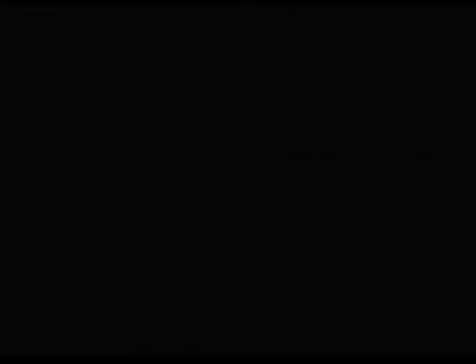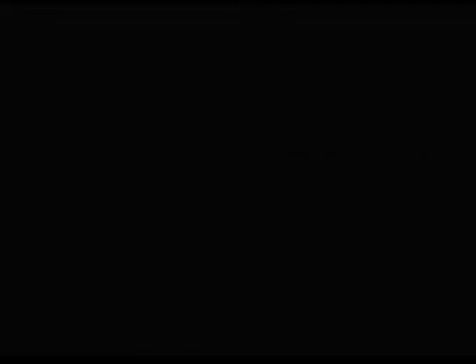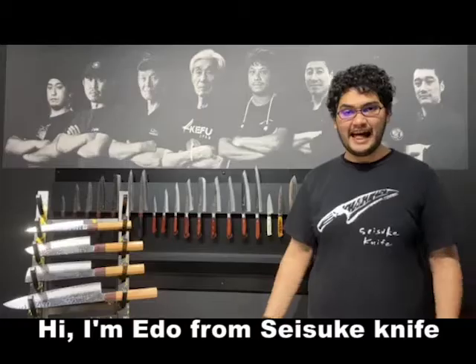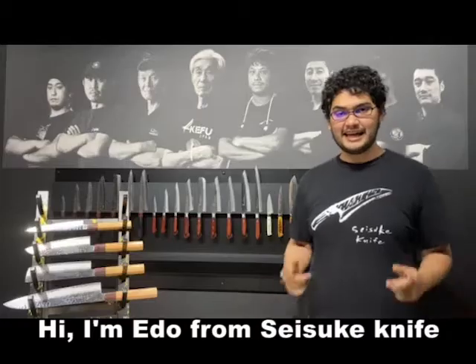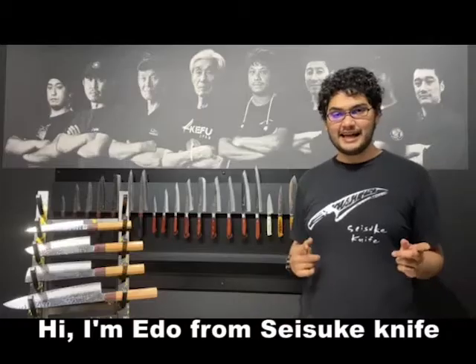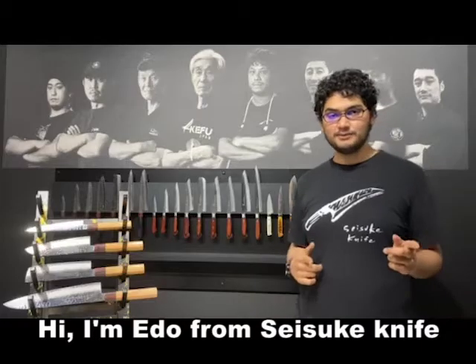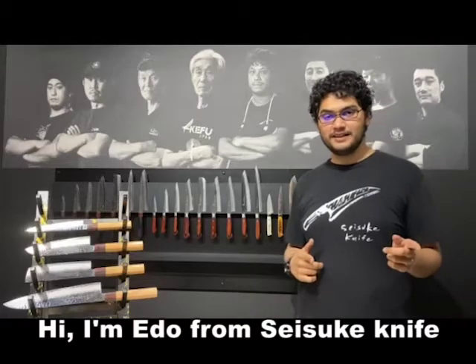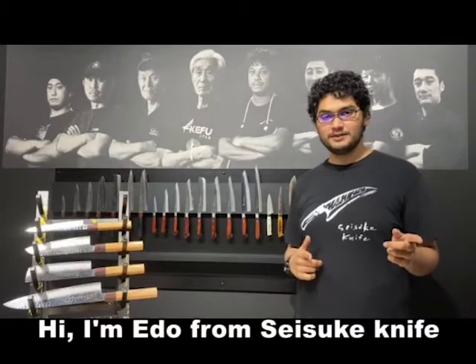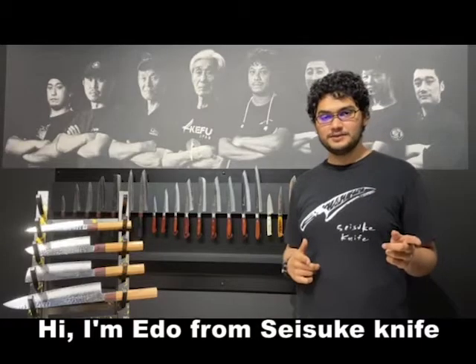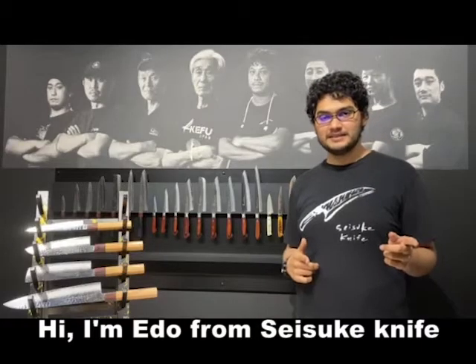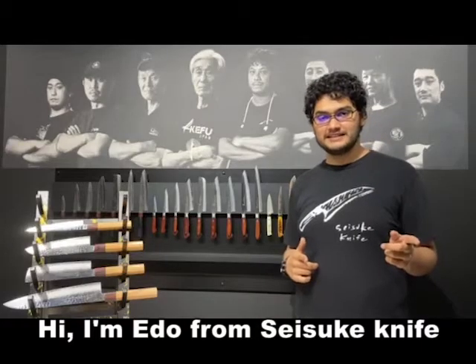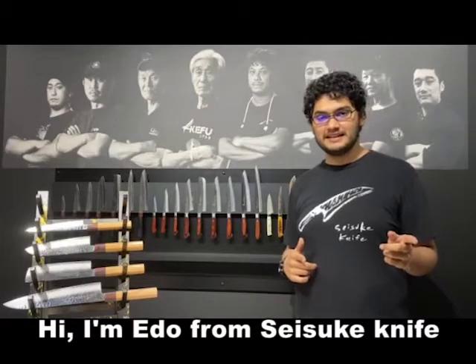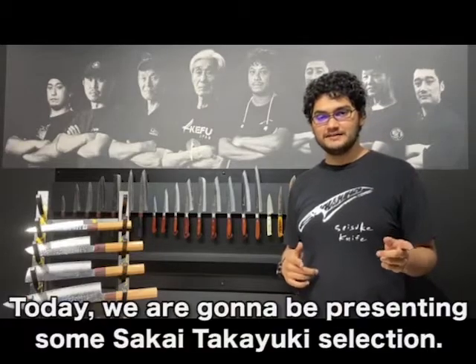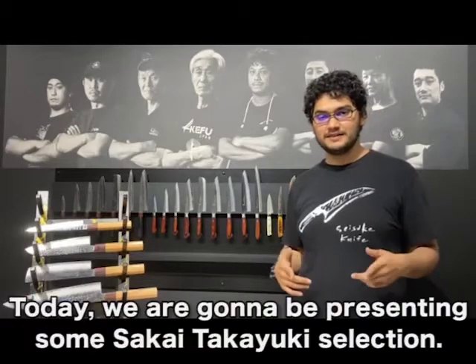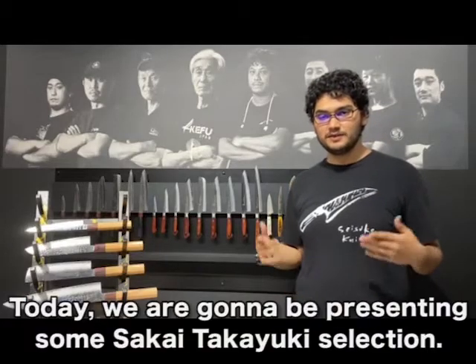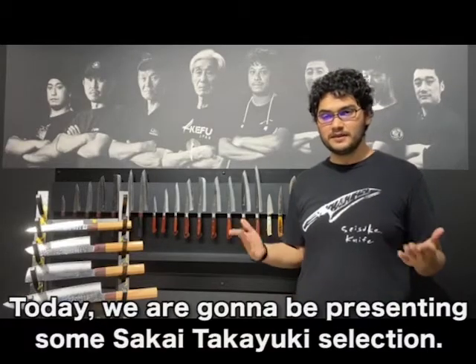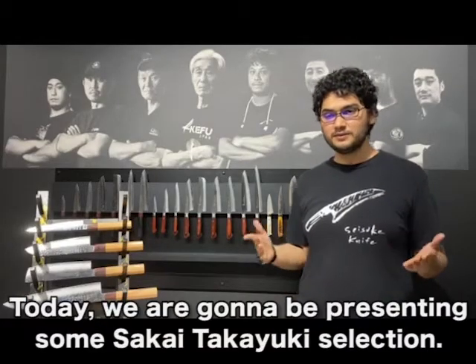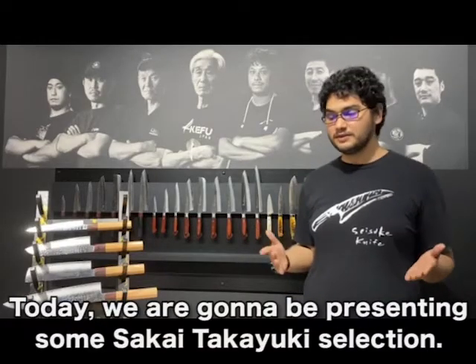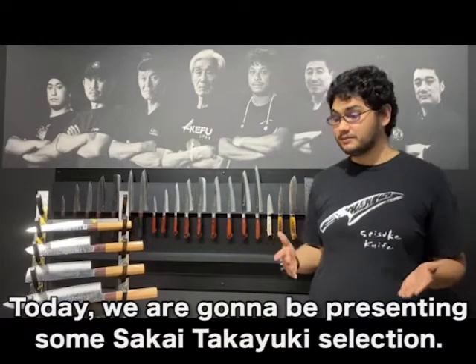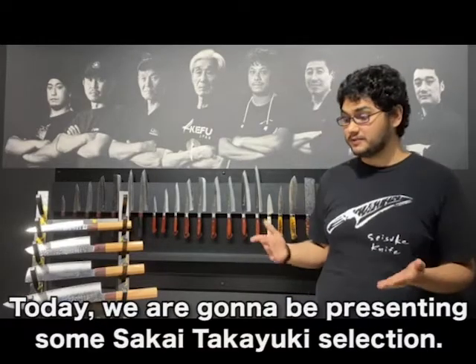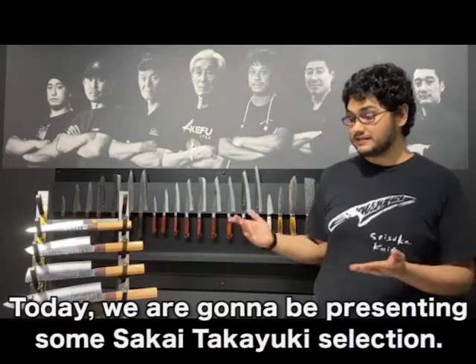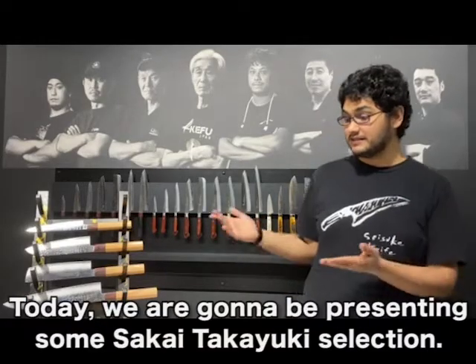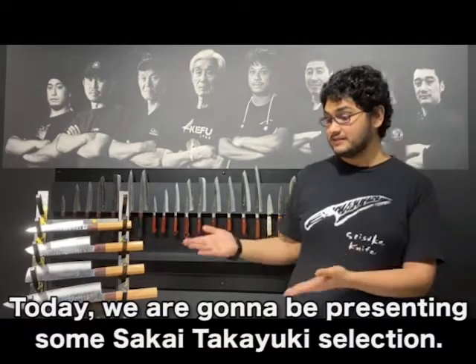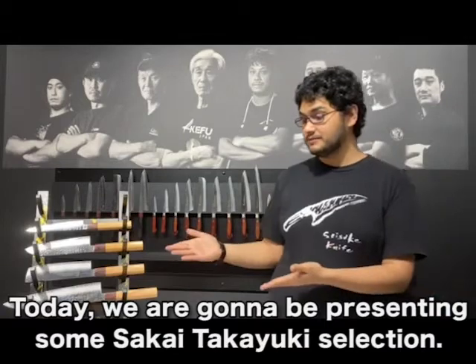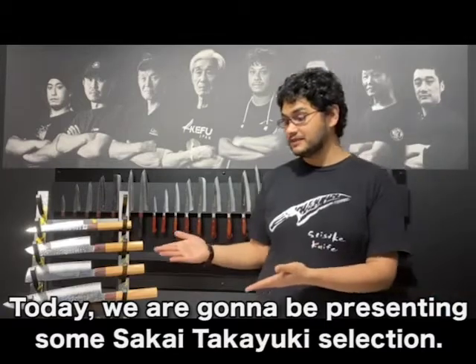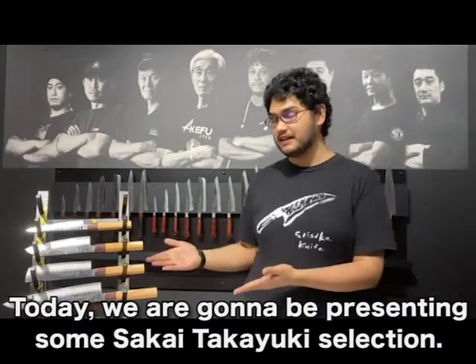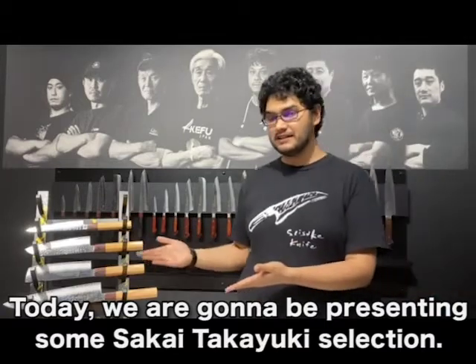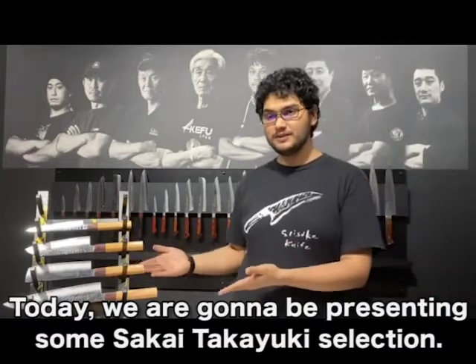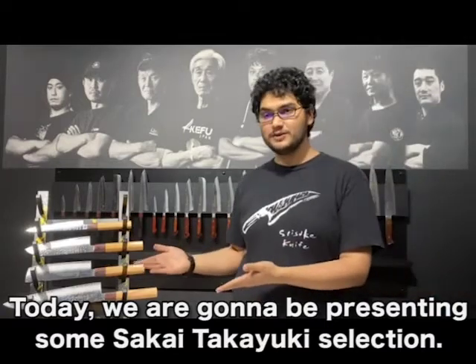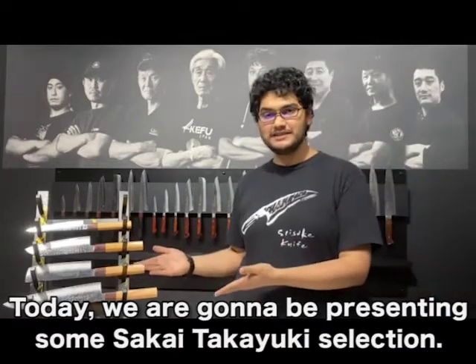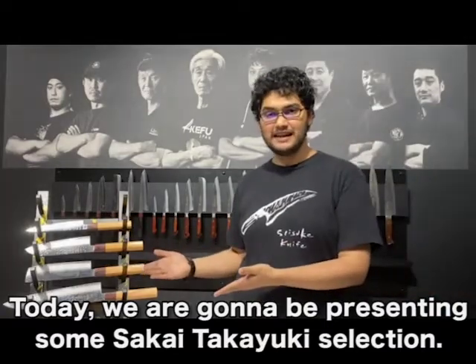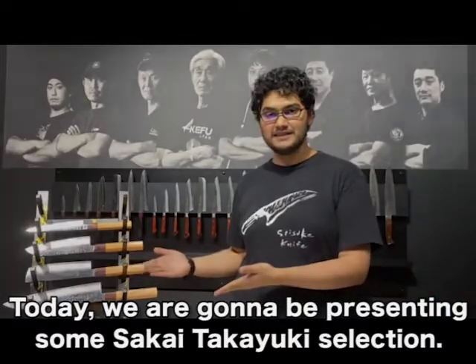Hi, I'm Edo from Seskenife, and today we're going to be presenting some Sakai Takayuki selection.